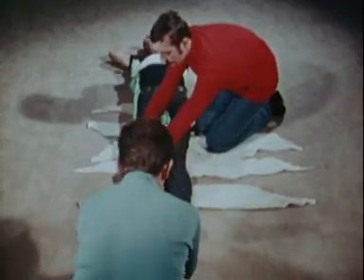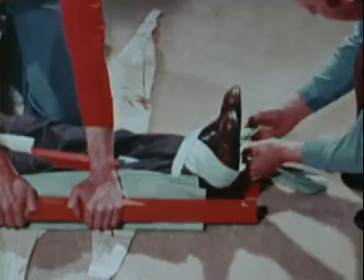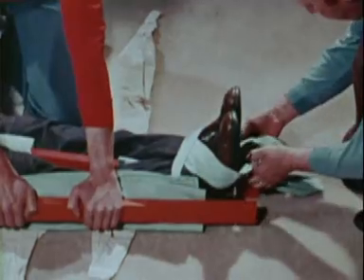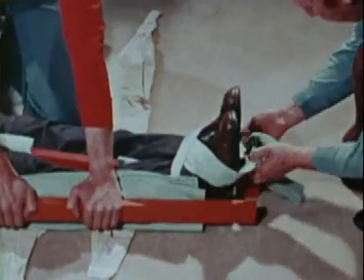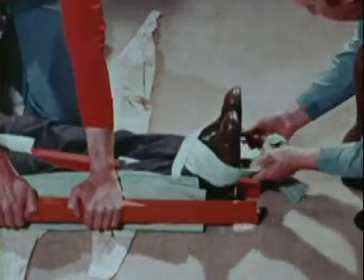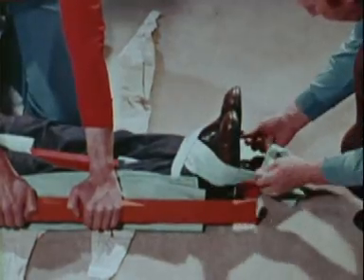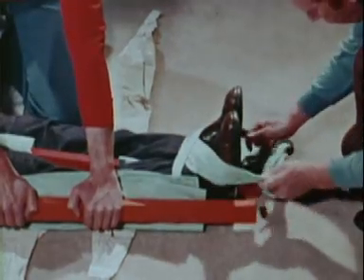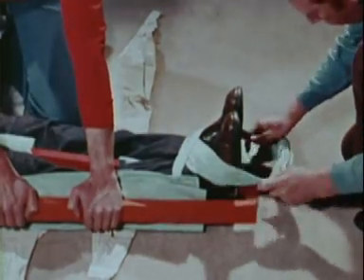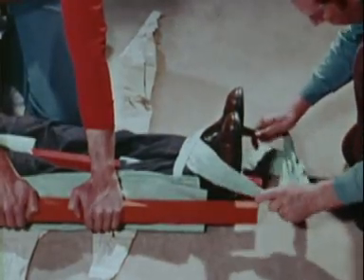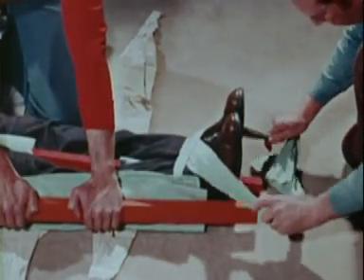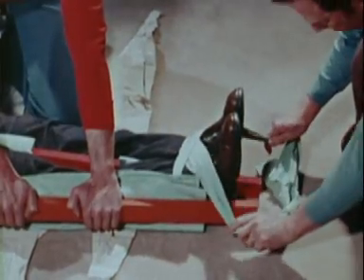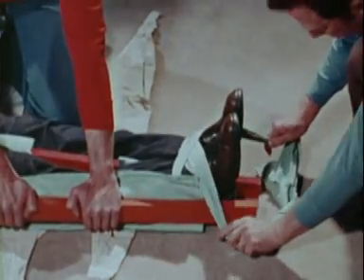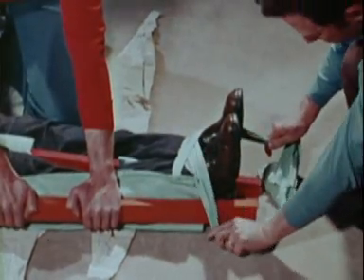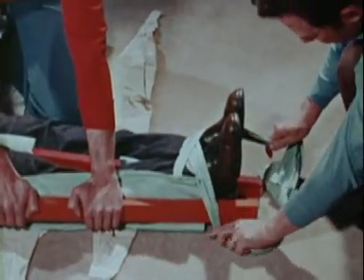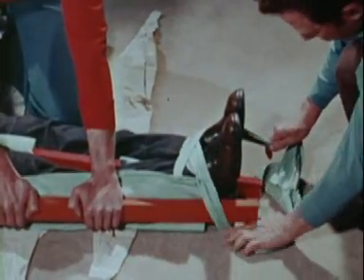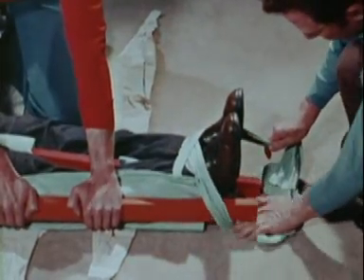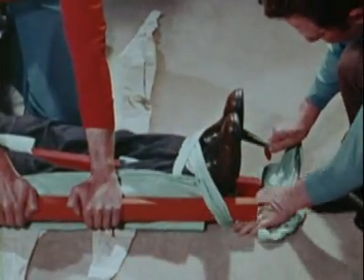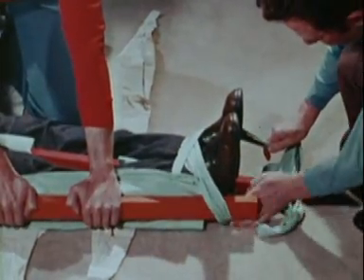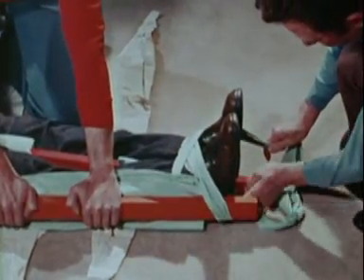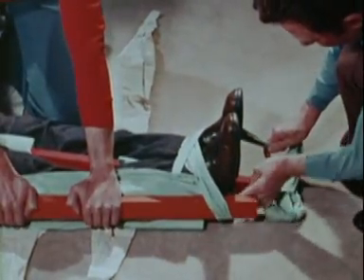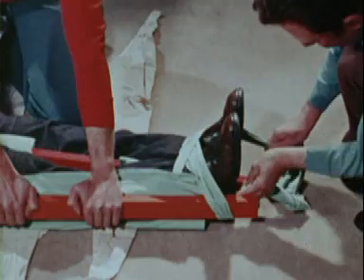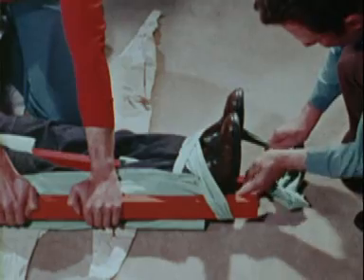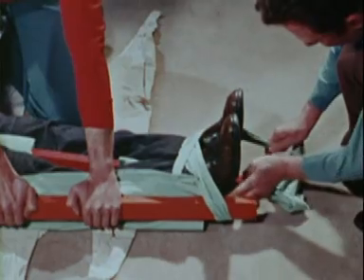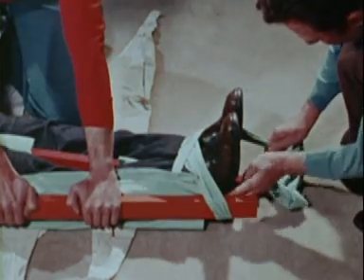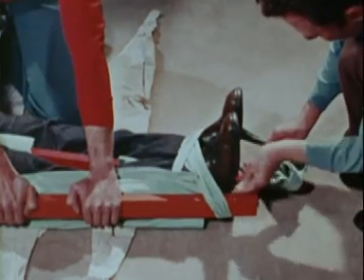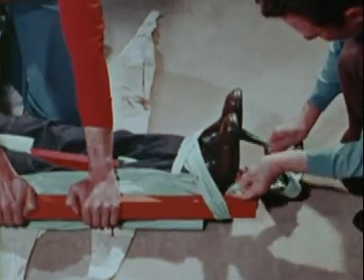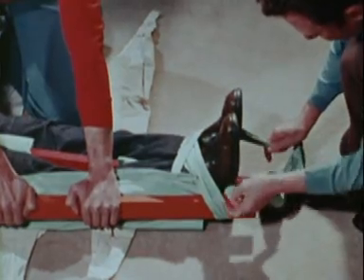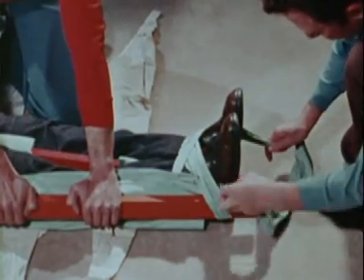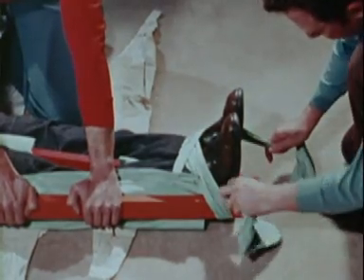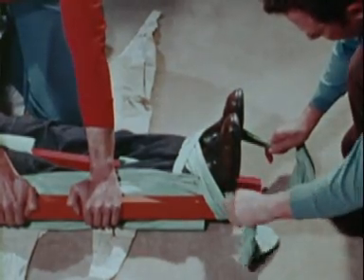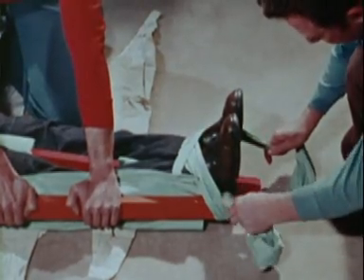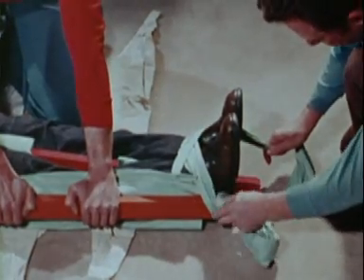Untie the first bandage from around the ankles and feet and tie it again to hold the bottom of the second splint.